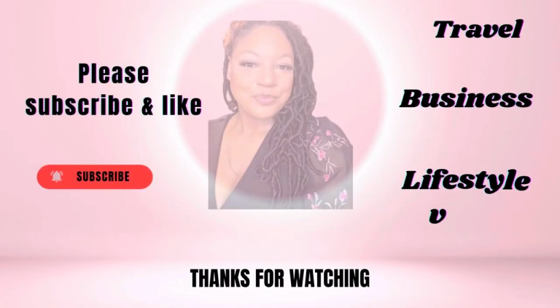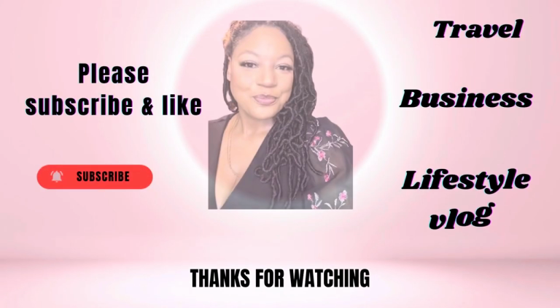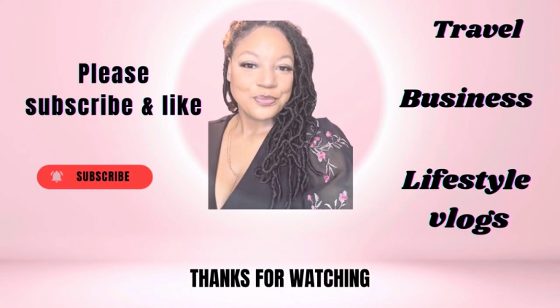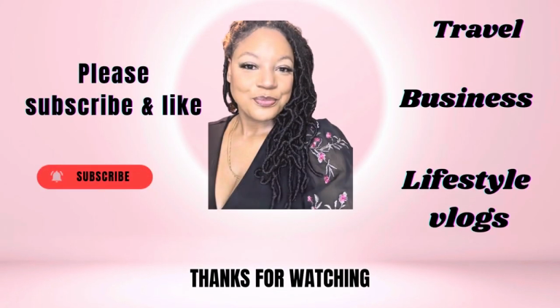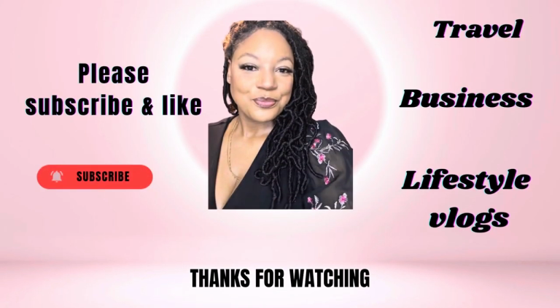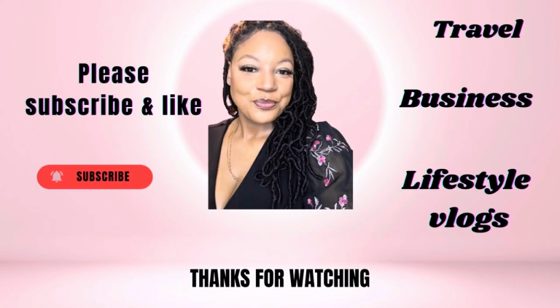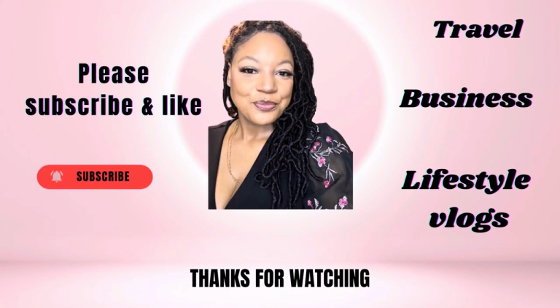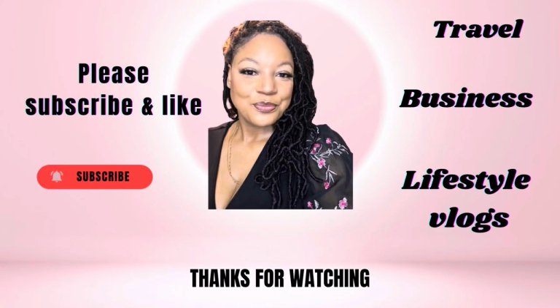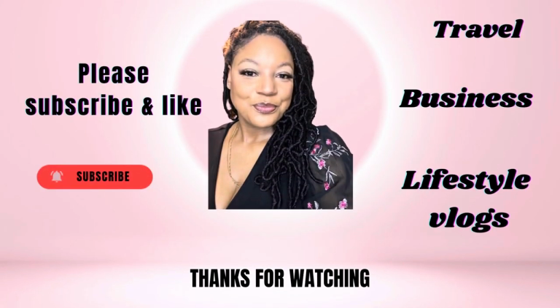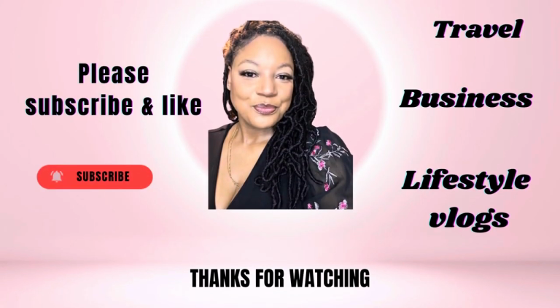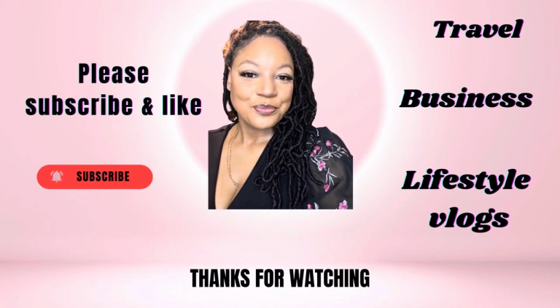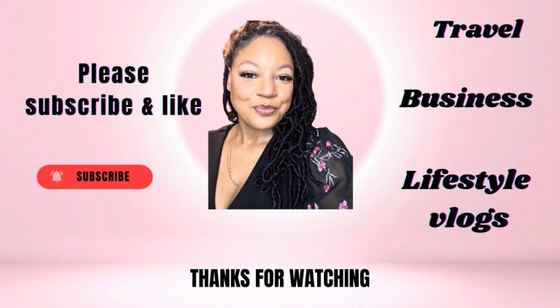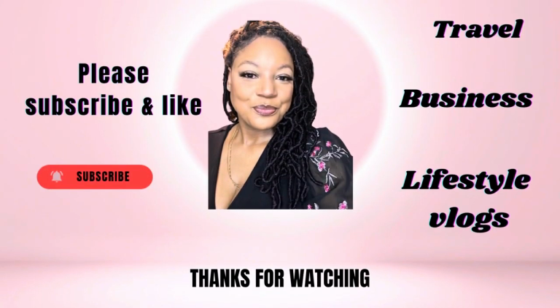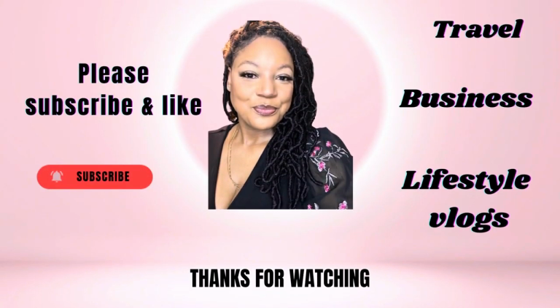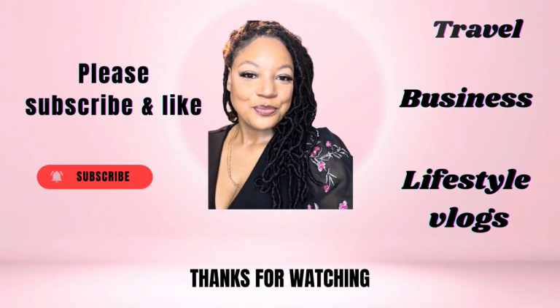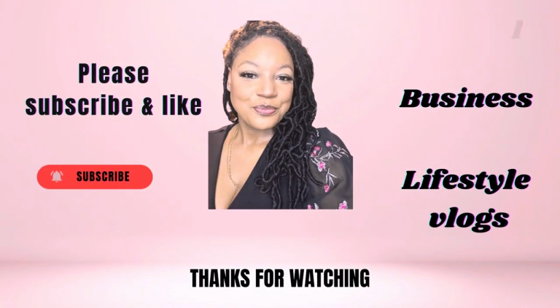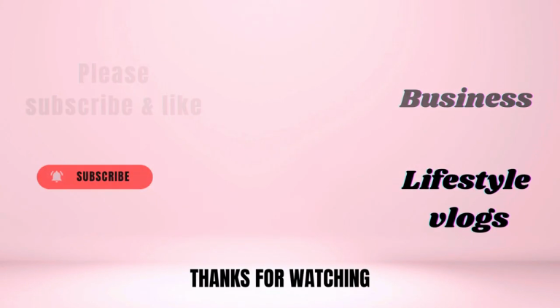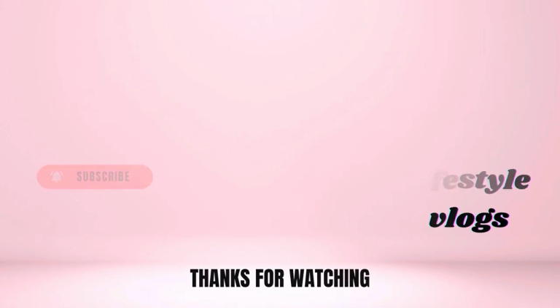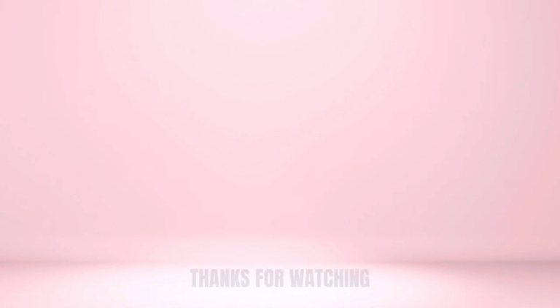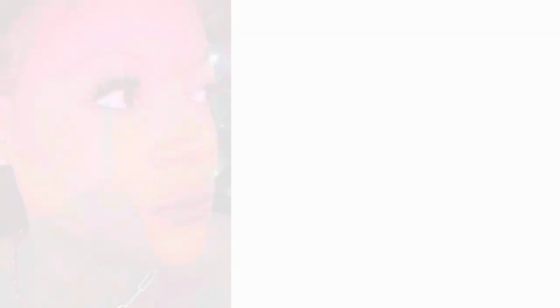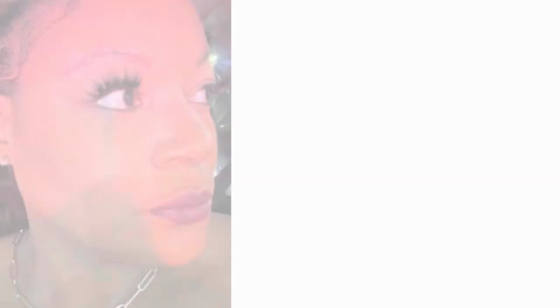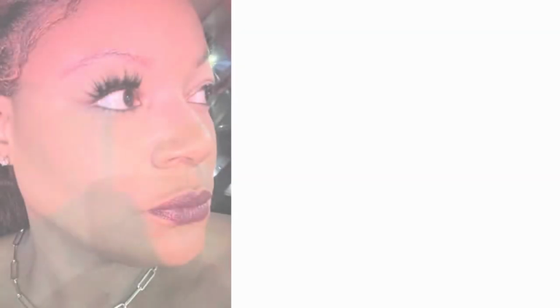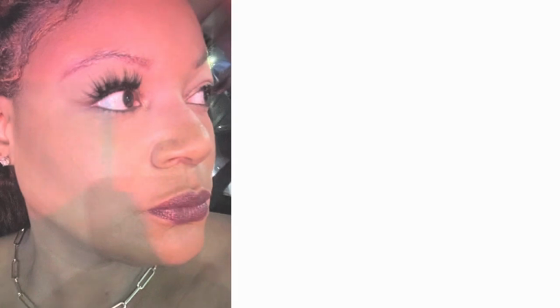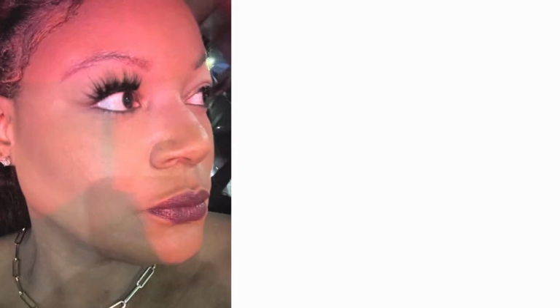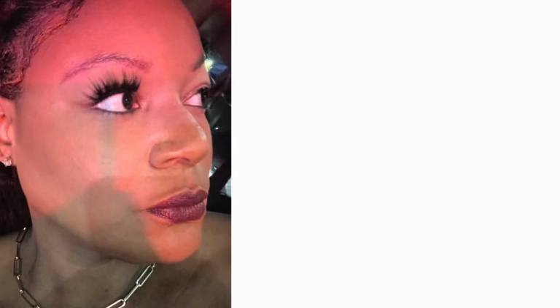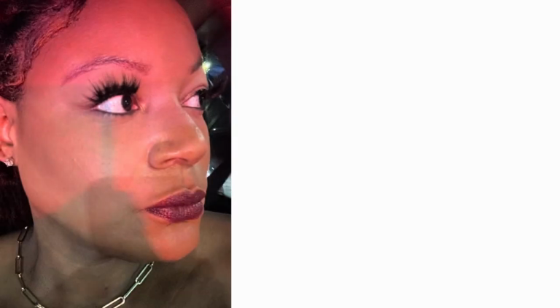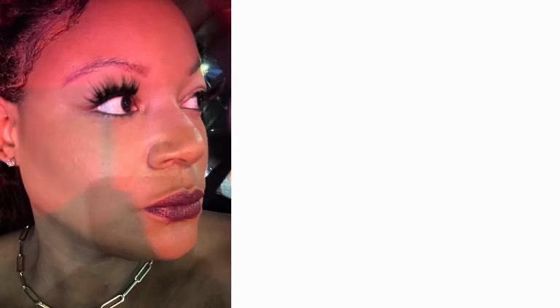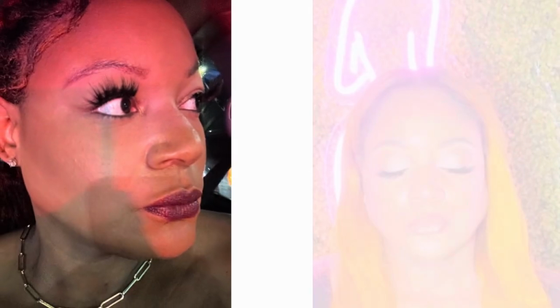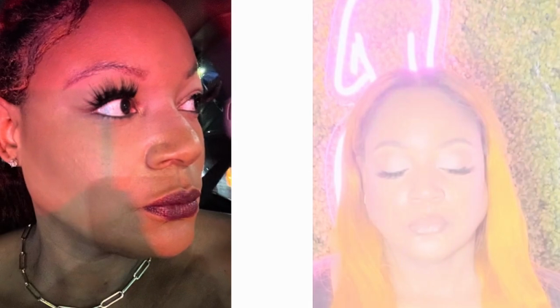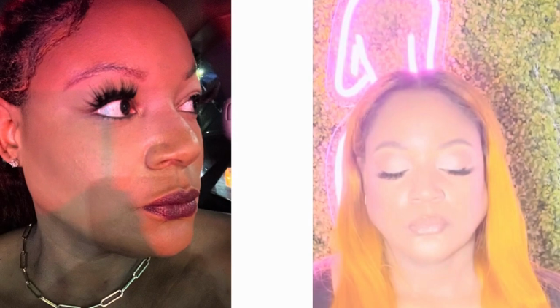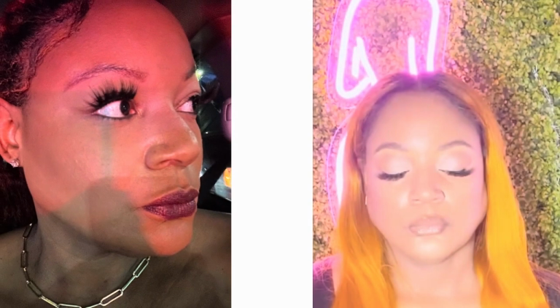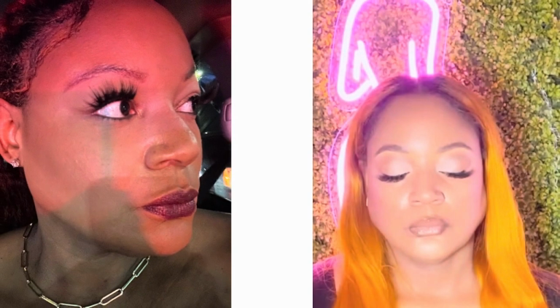I hope you guys enjoyed the vlog. Thank you so much for being here. Don't forget to like, comment, and subscribe. See you in the next one.